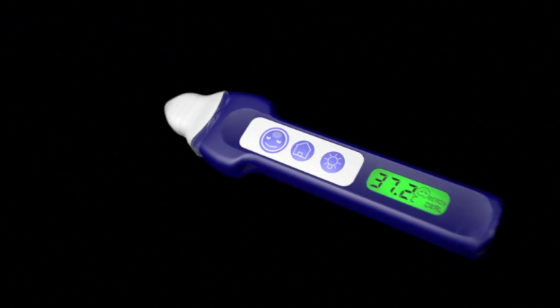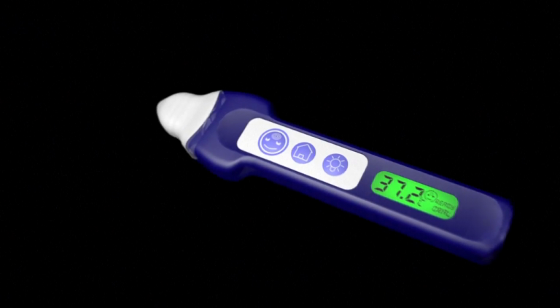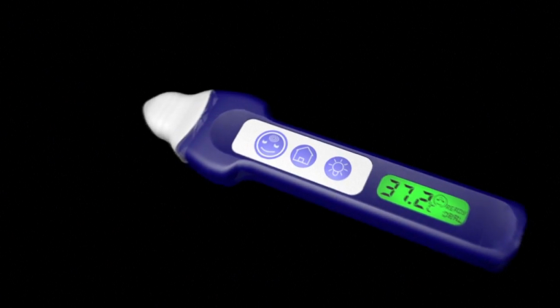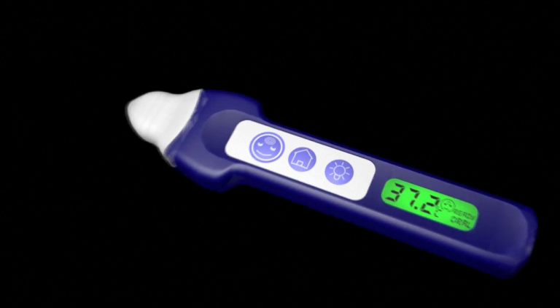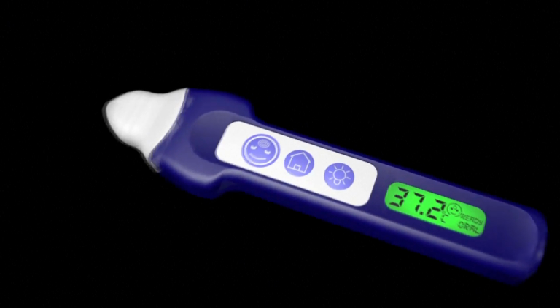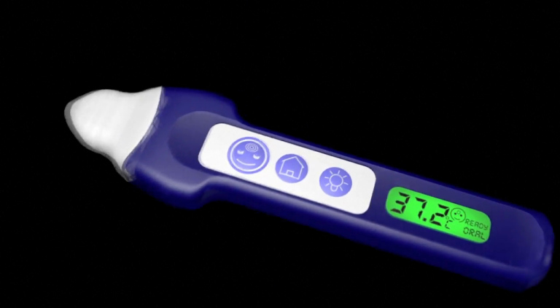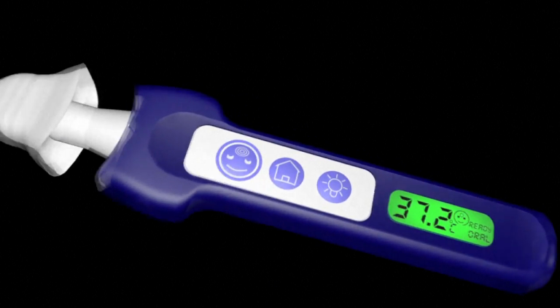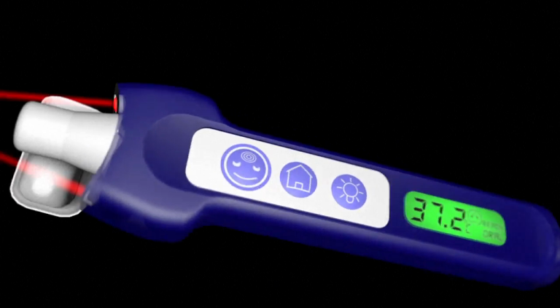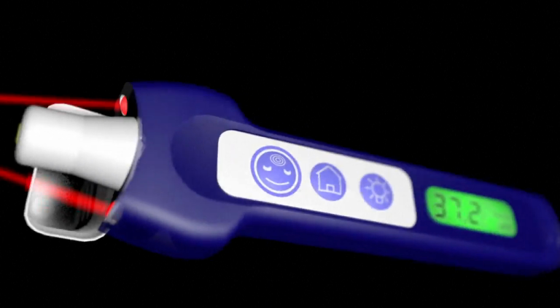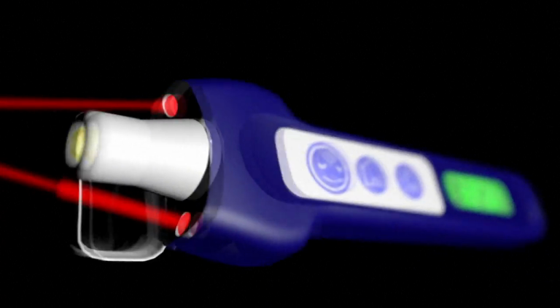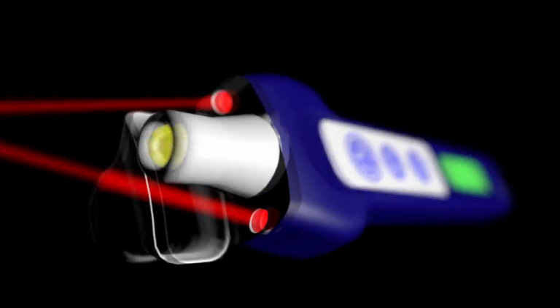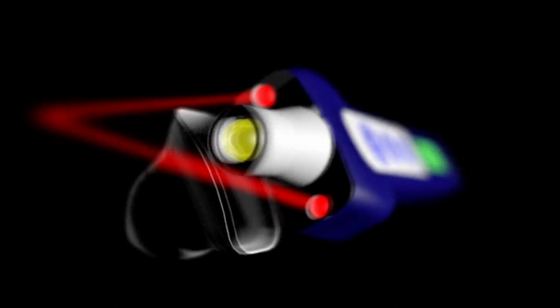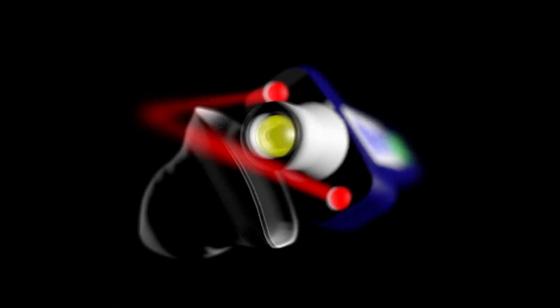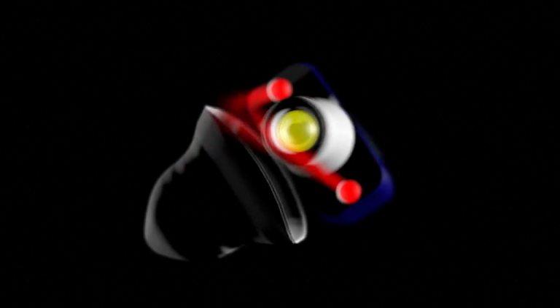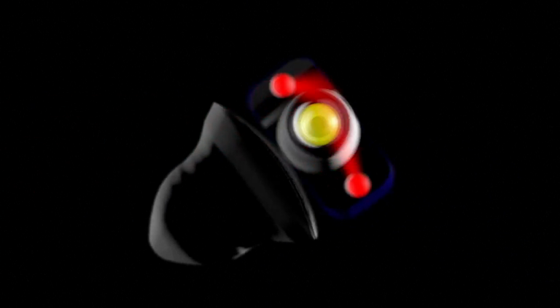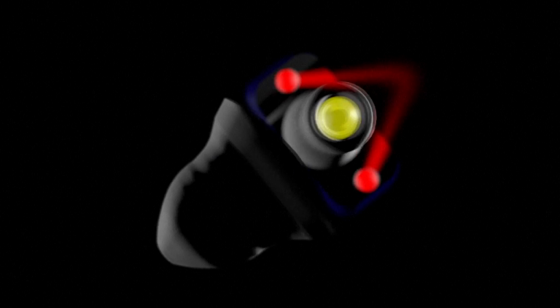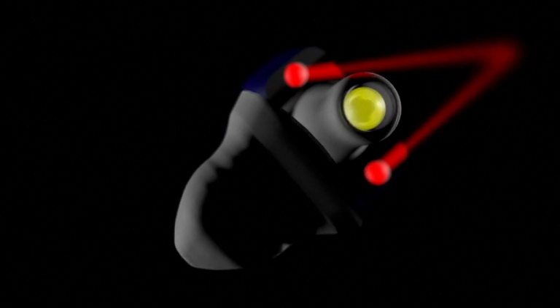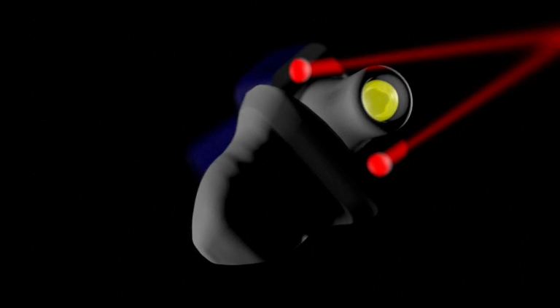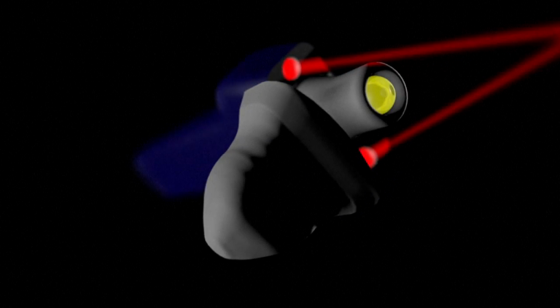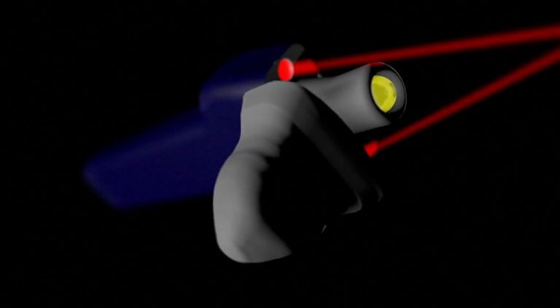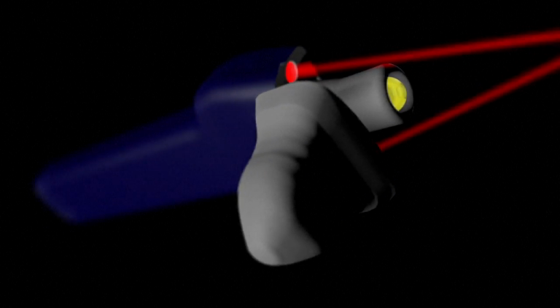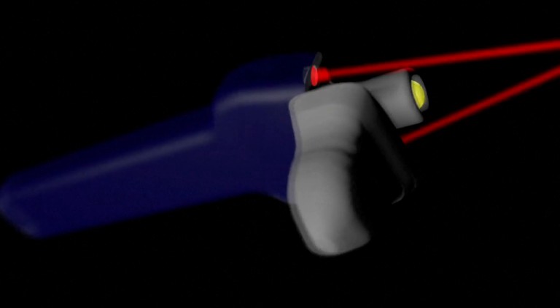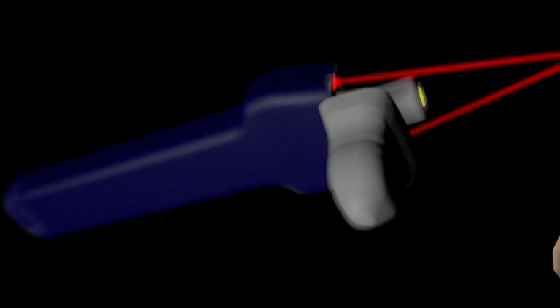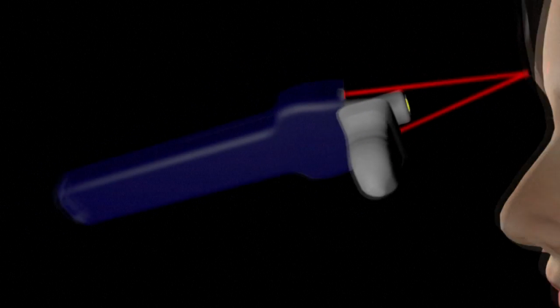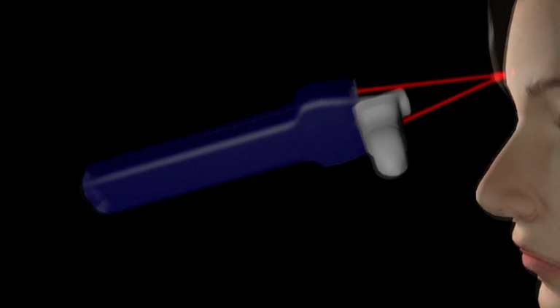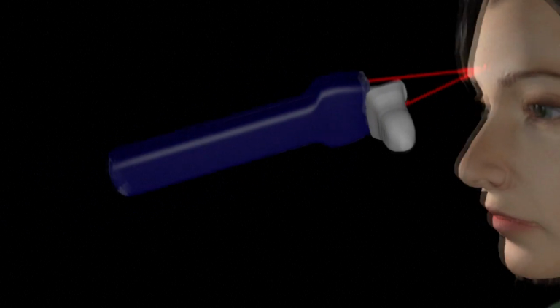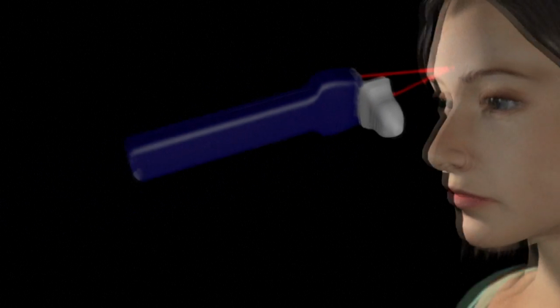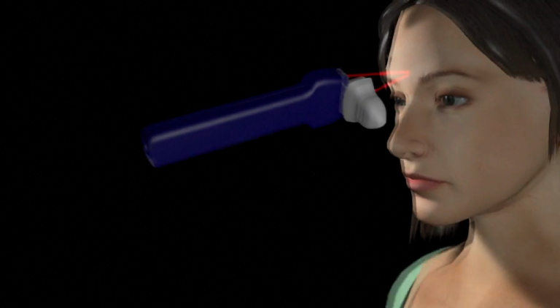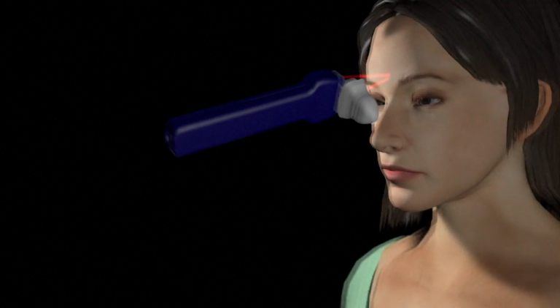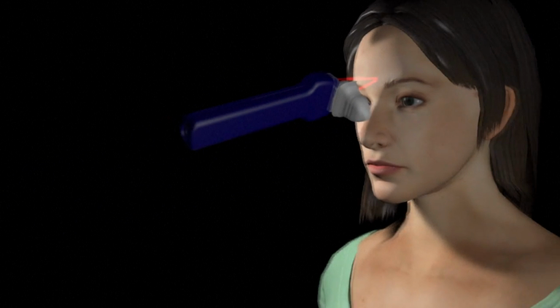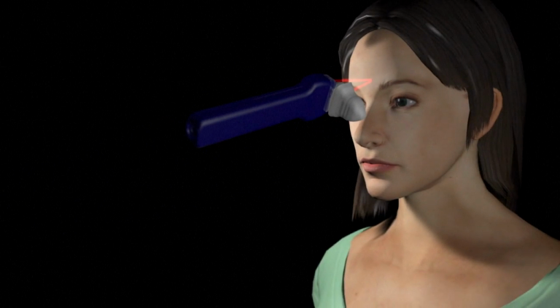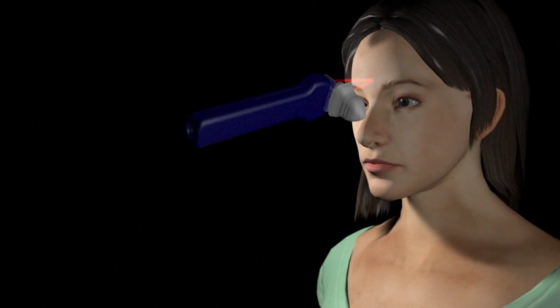The devices, sometimes called forehead thermometers, take the body temperature as the user slides the probe sensor across the traveller's forehead.